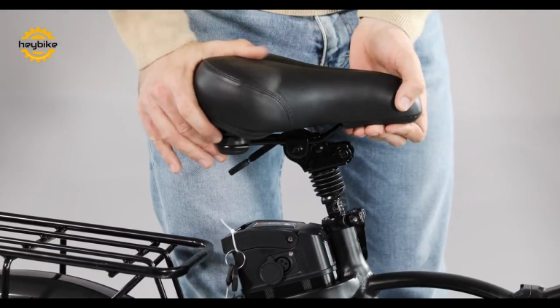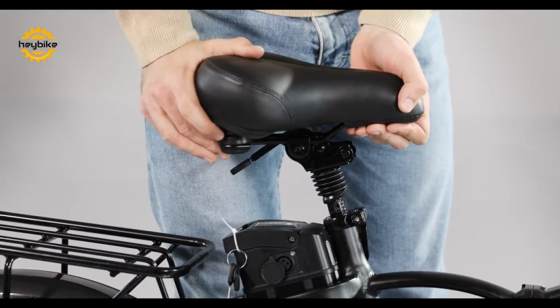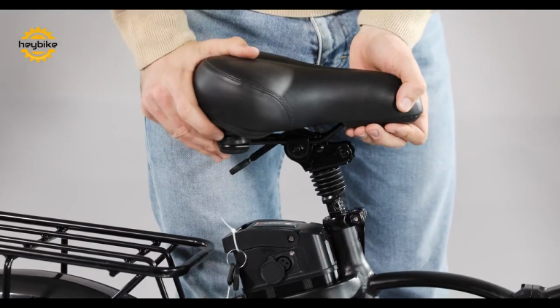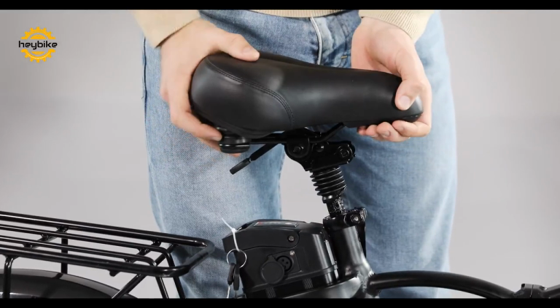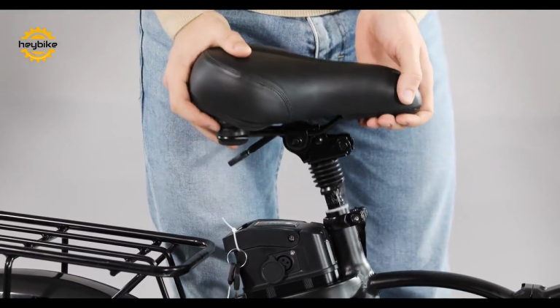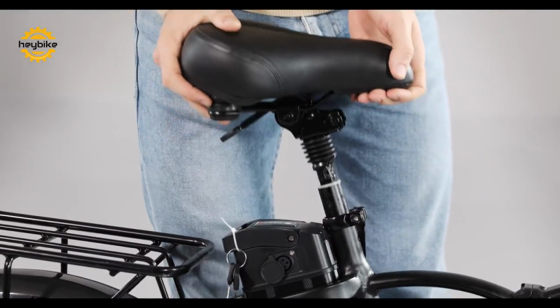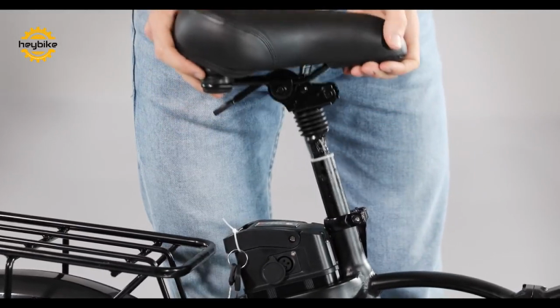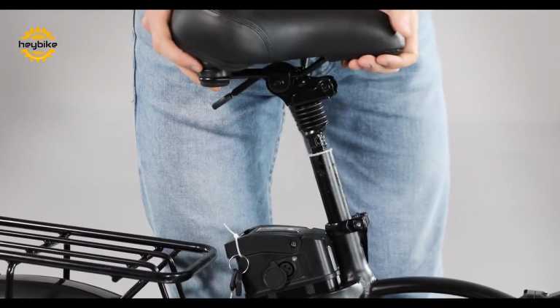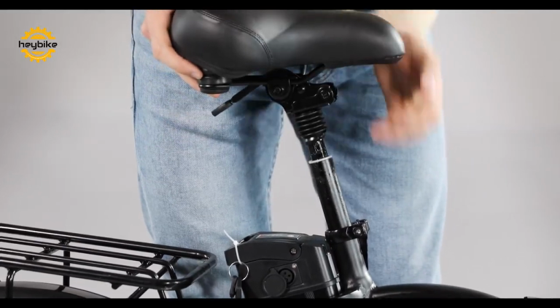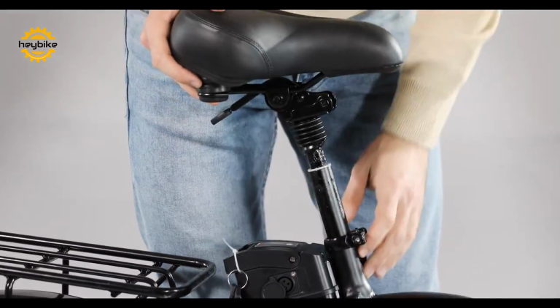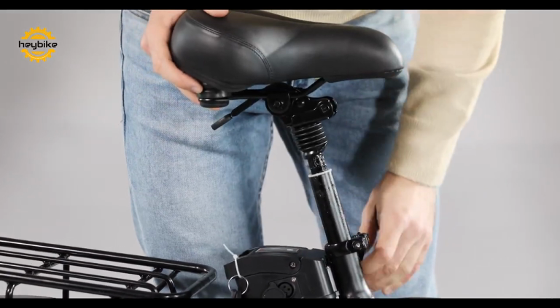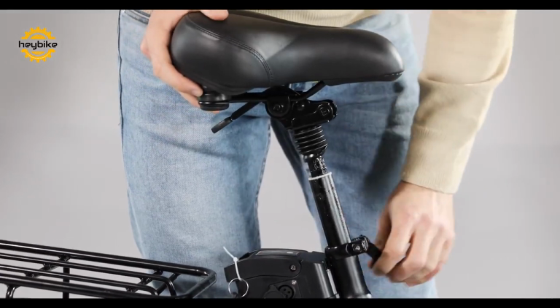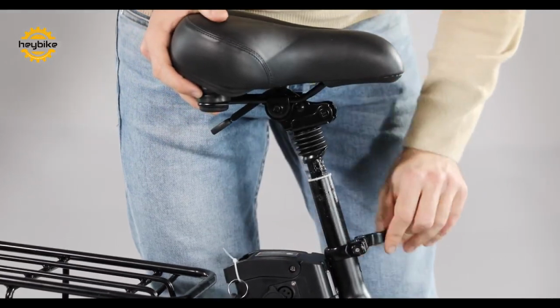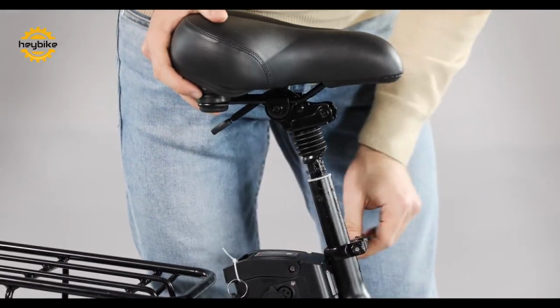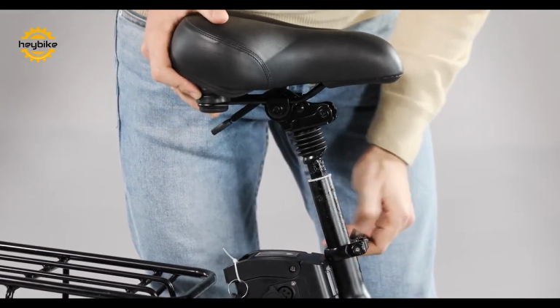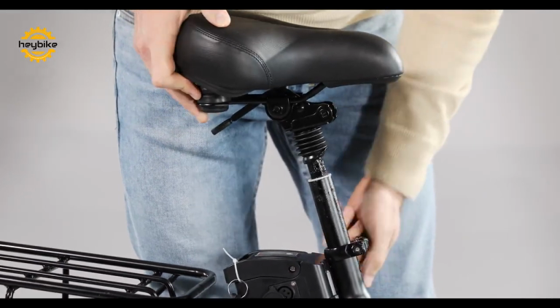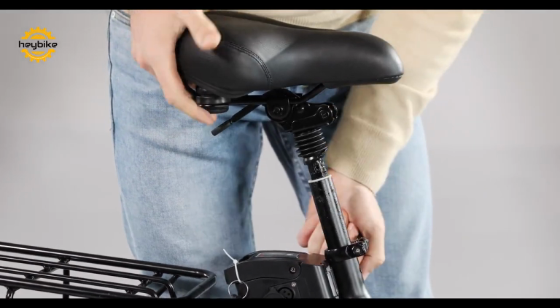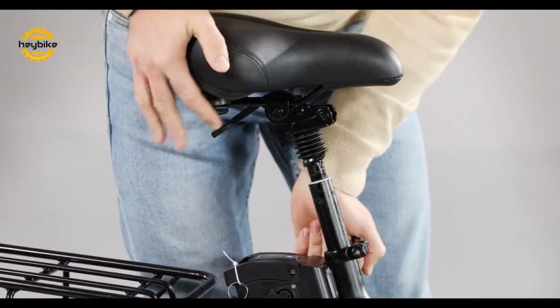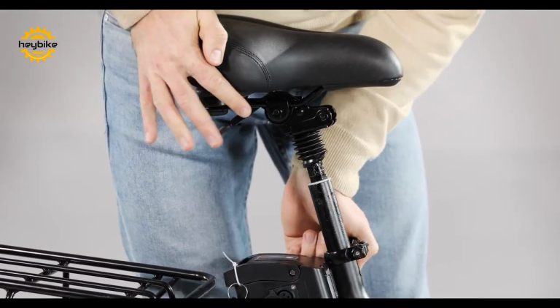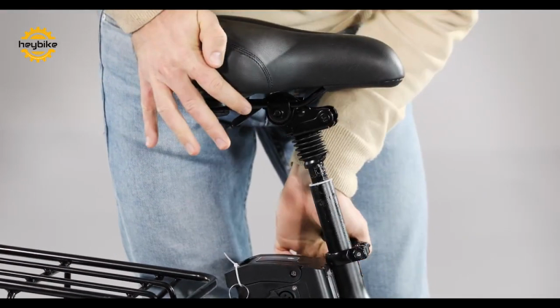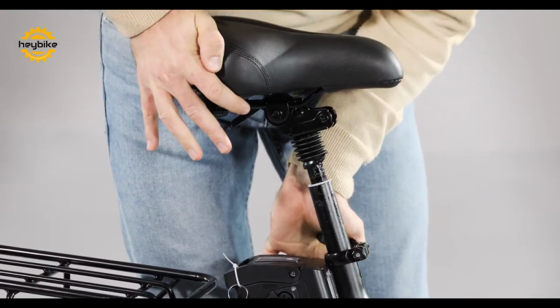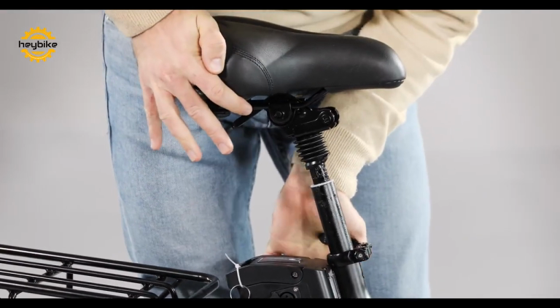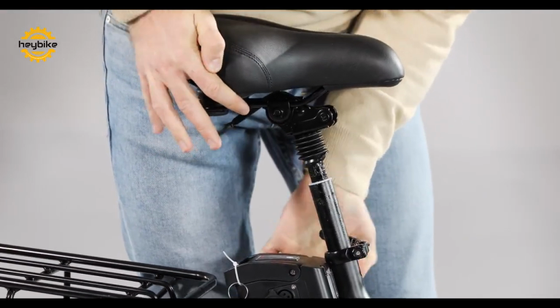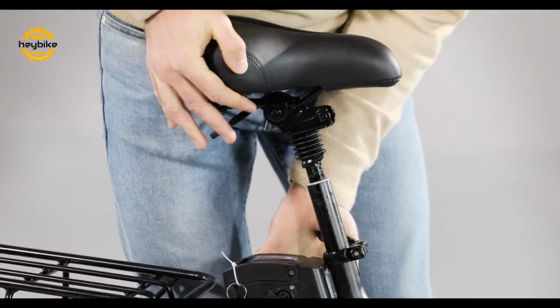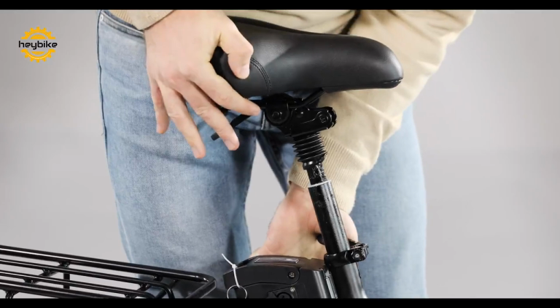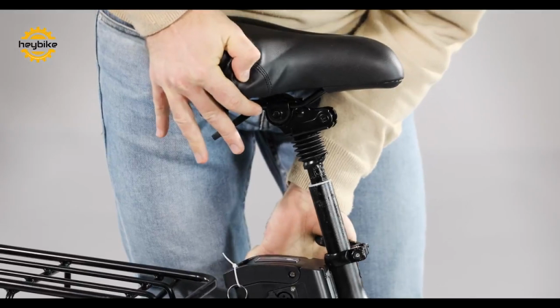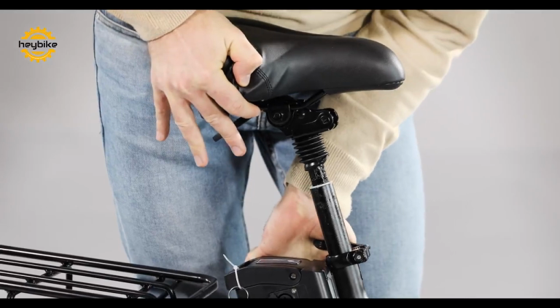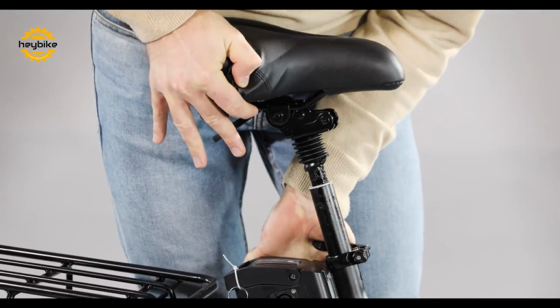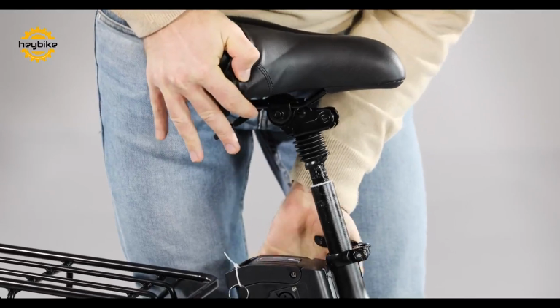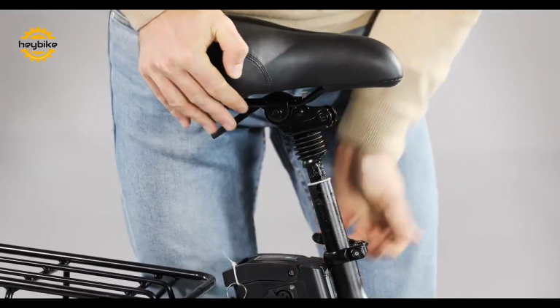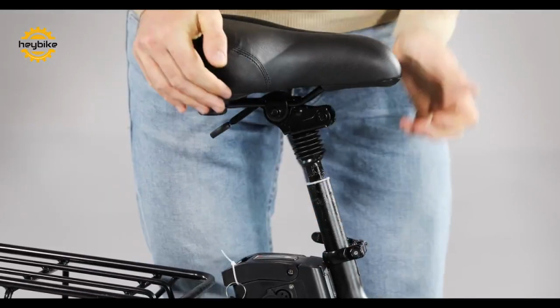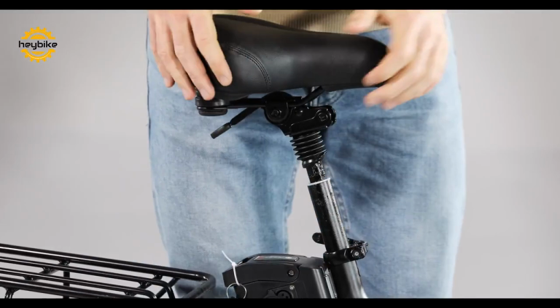Next, adjust the seat by pressing it into place. You can then change the seat post height to your desired location.